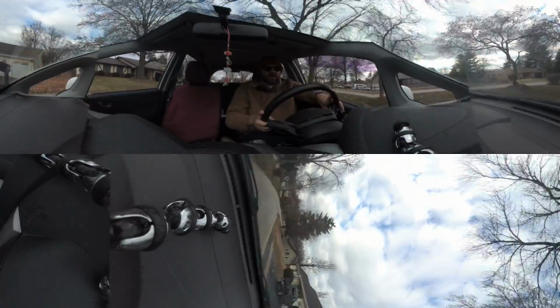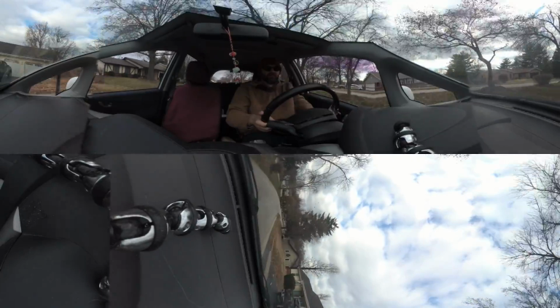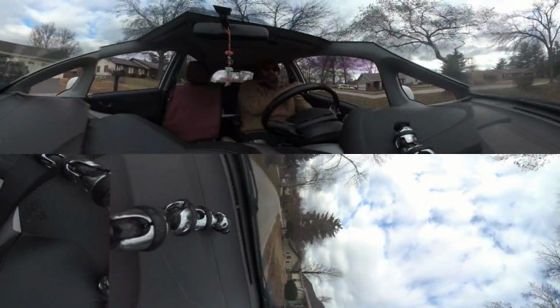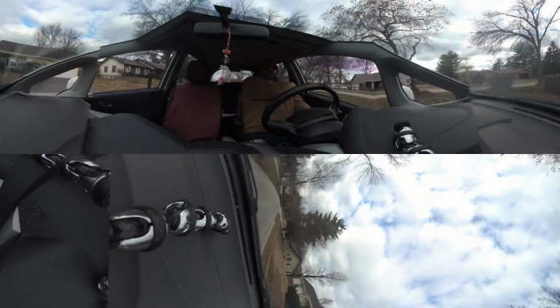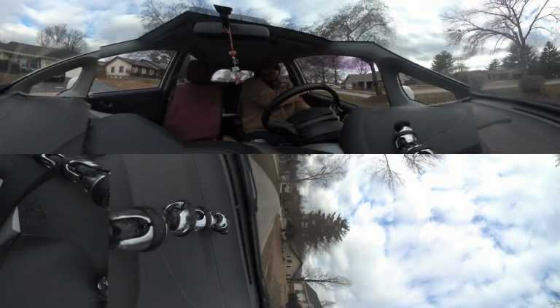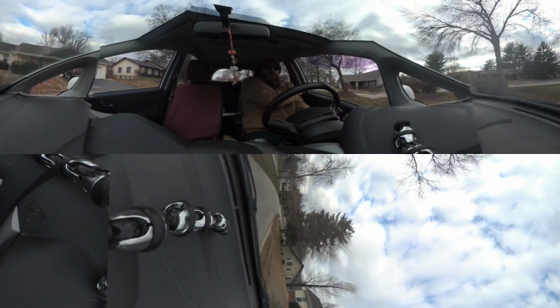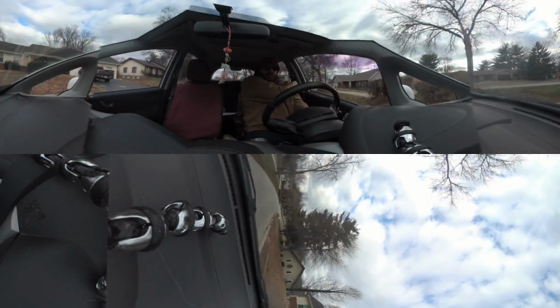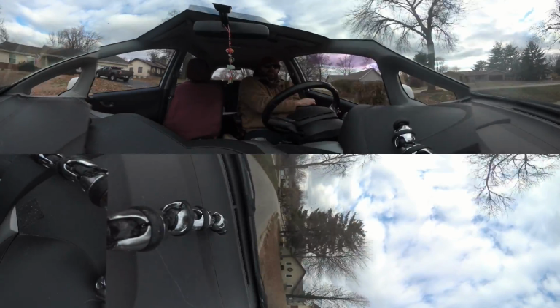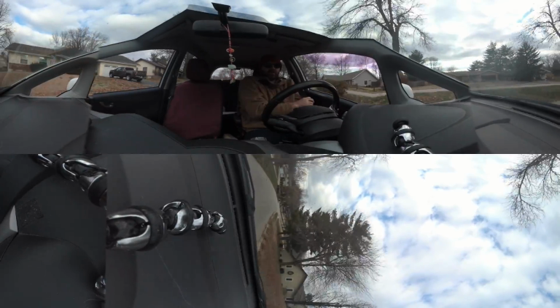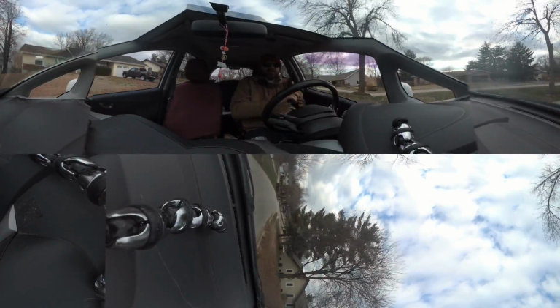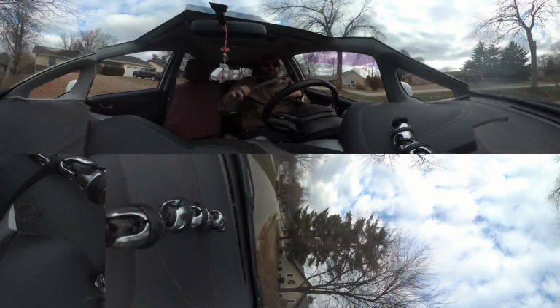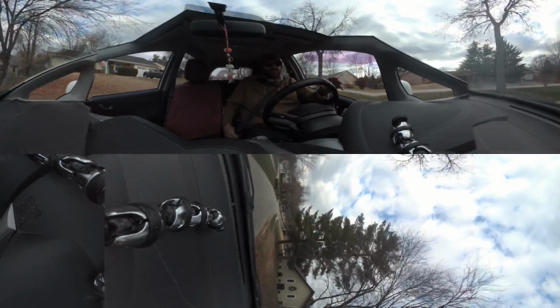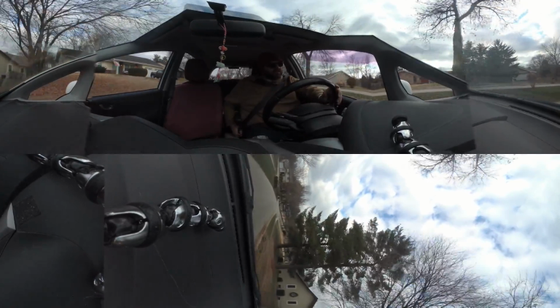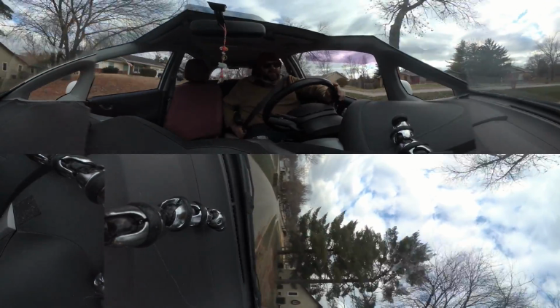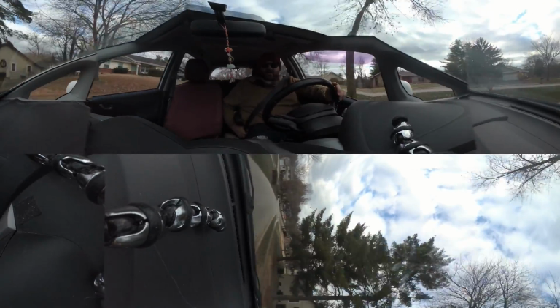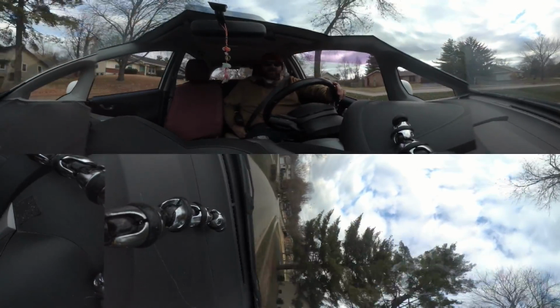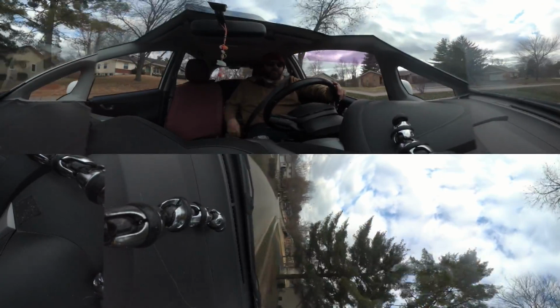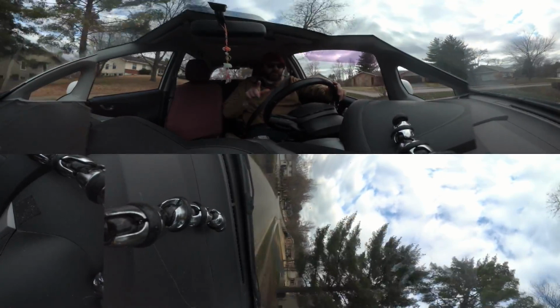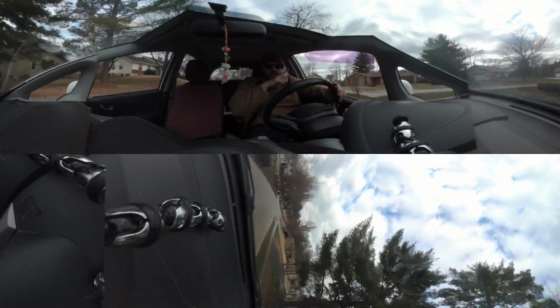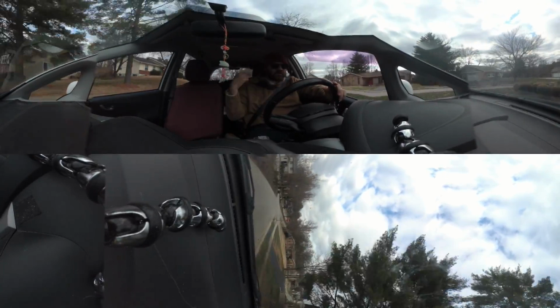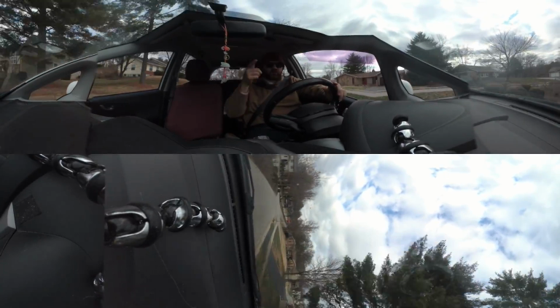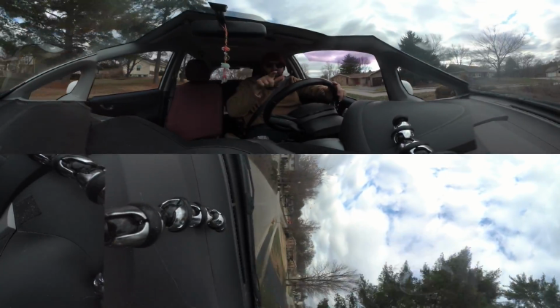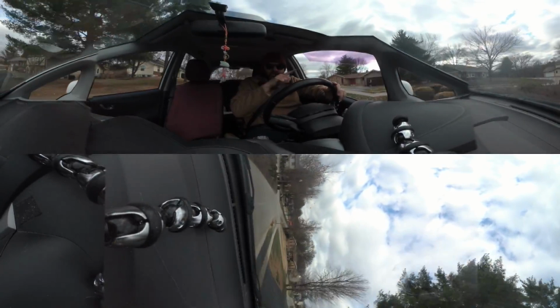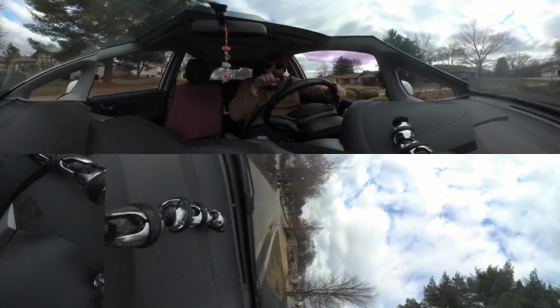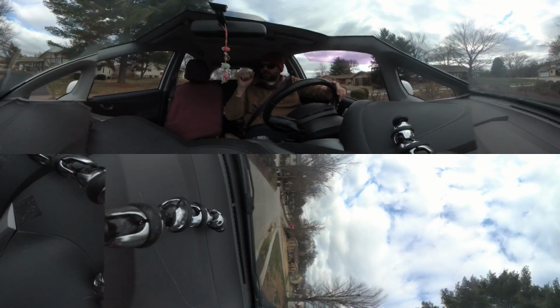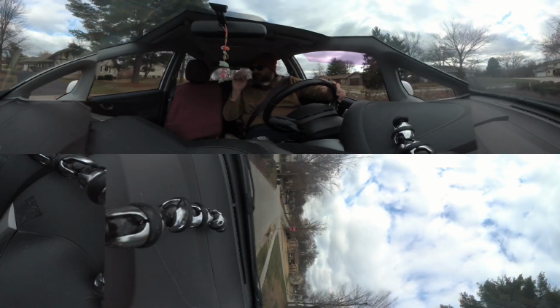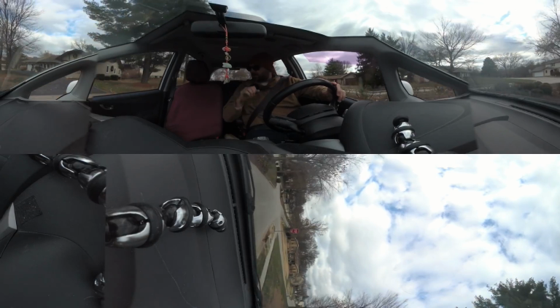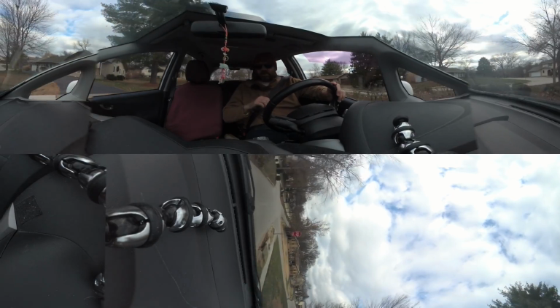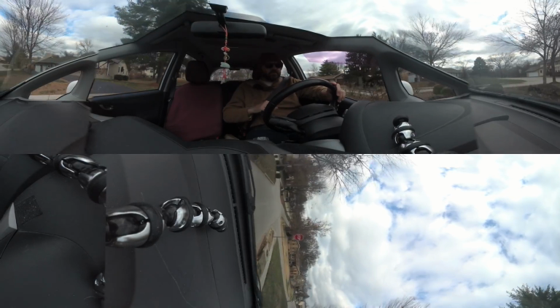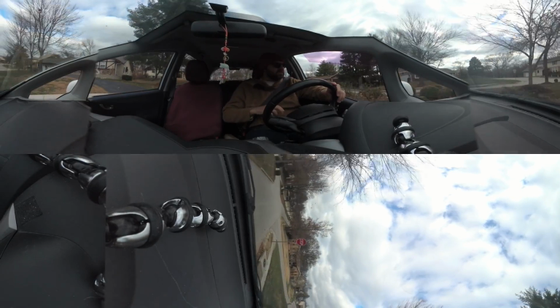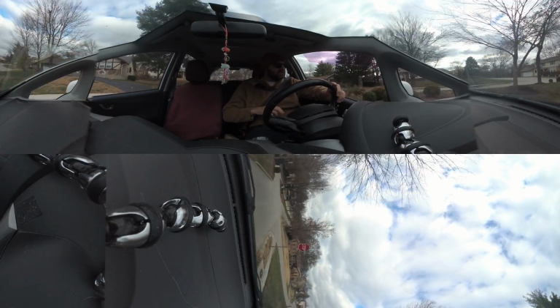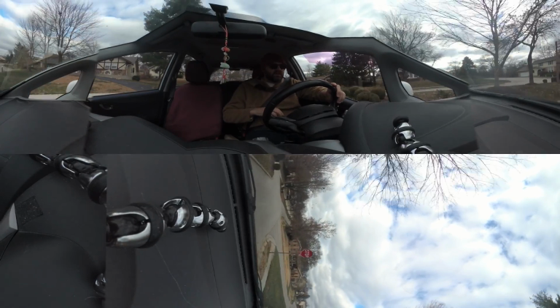So this is a 360 video again. Remember, you can look all the way around. You can click your mouse and look around. 360 video.